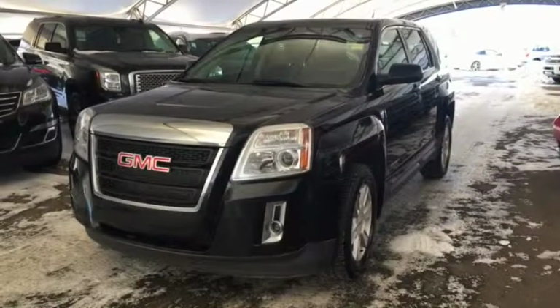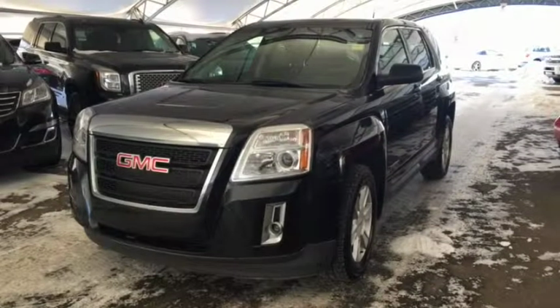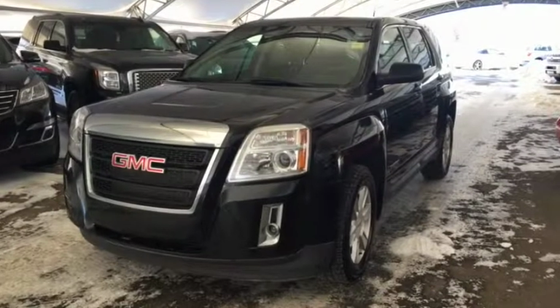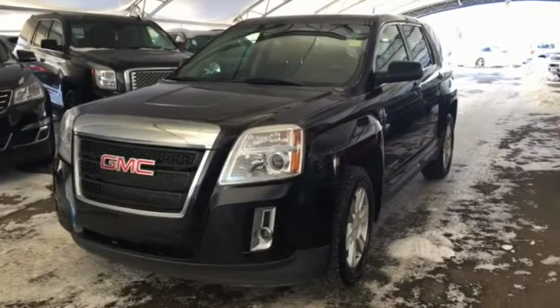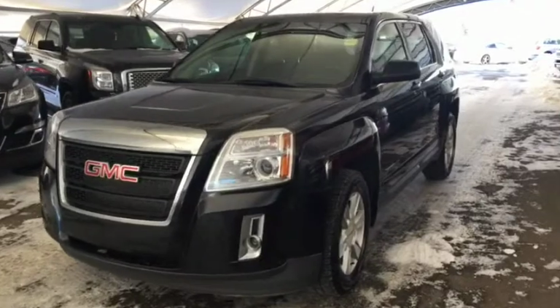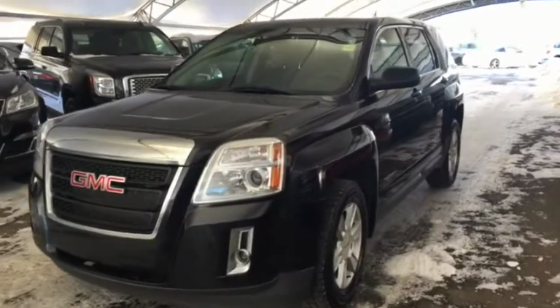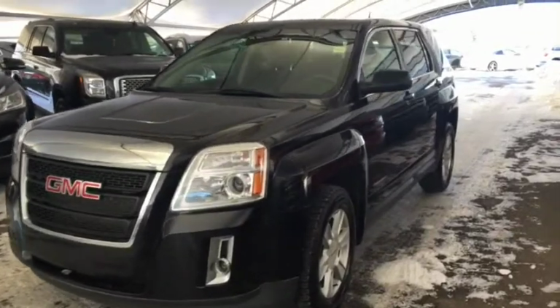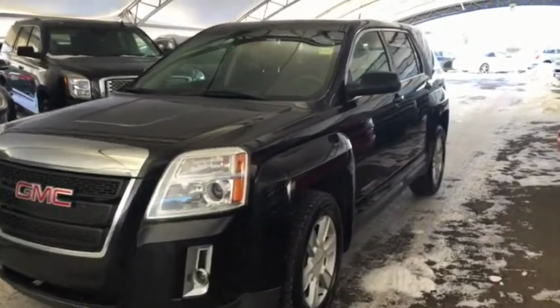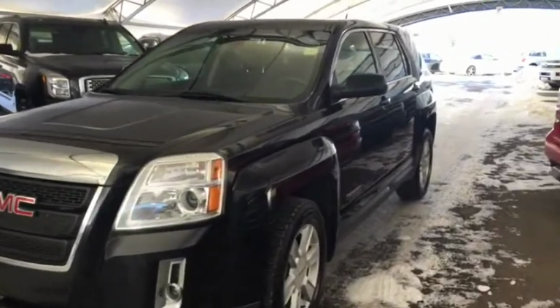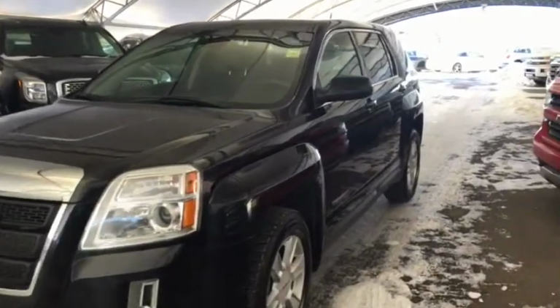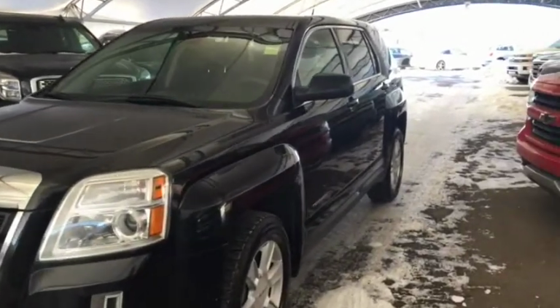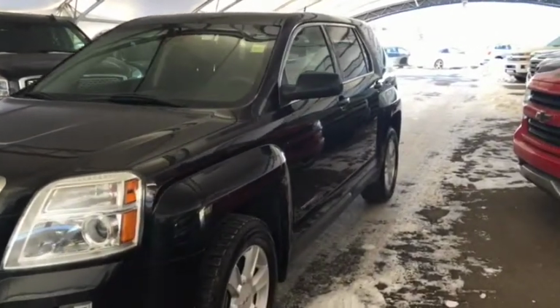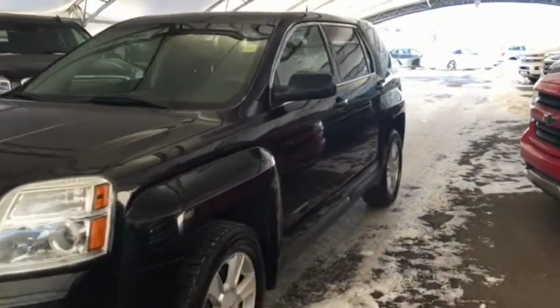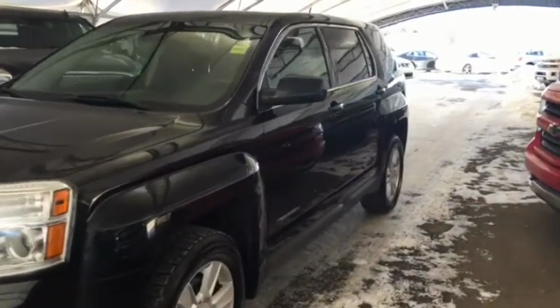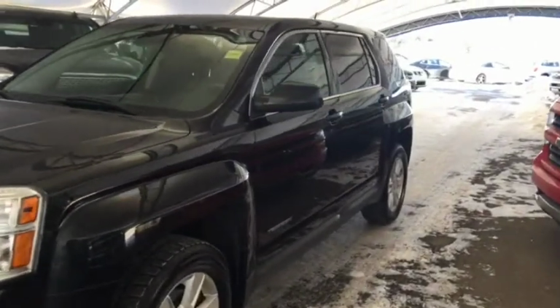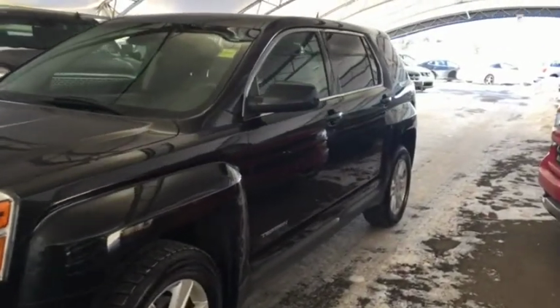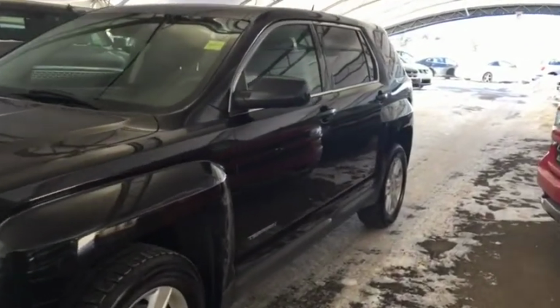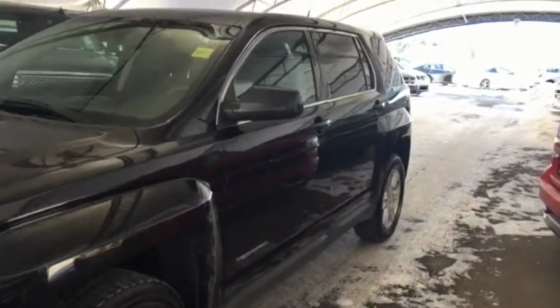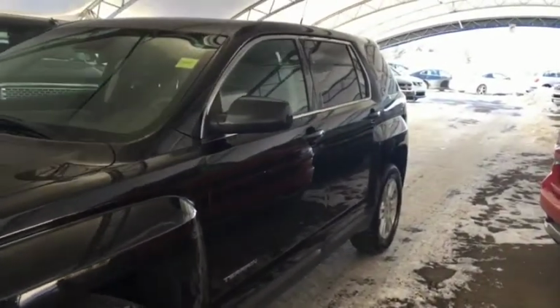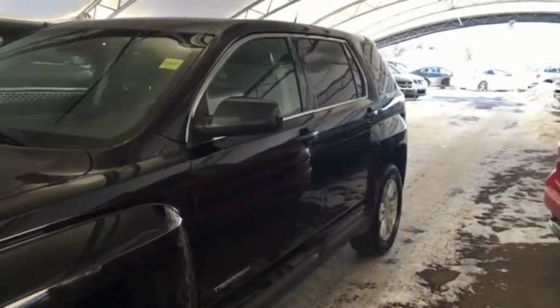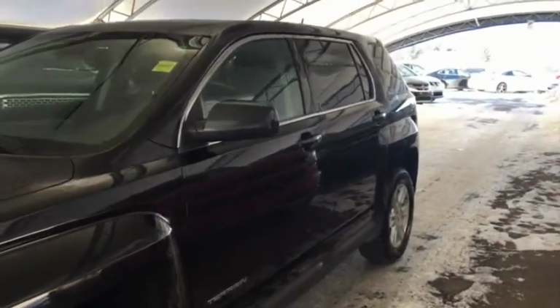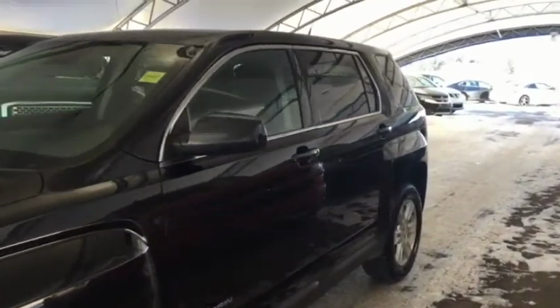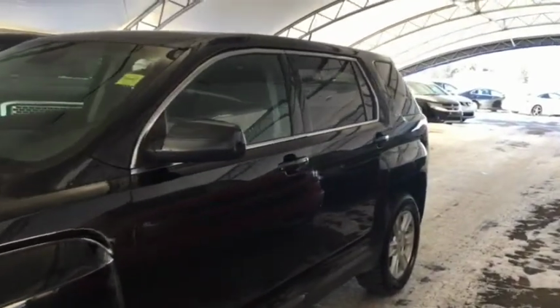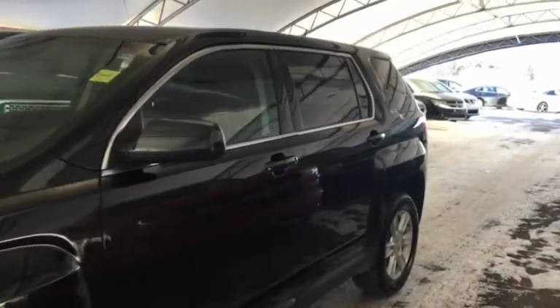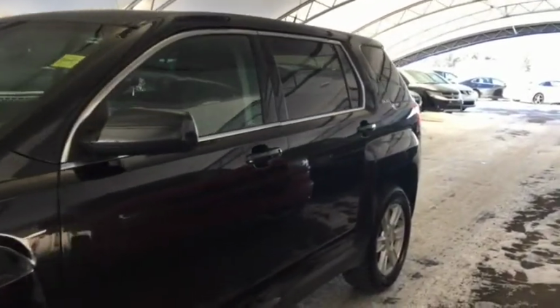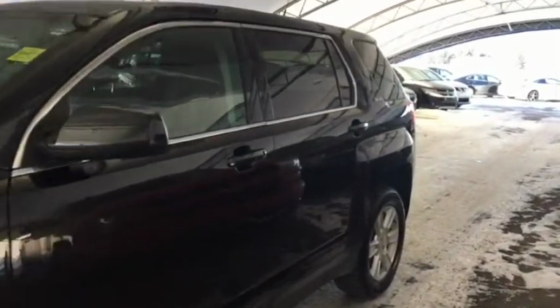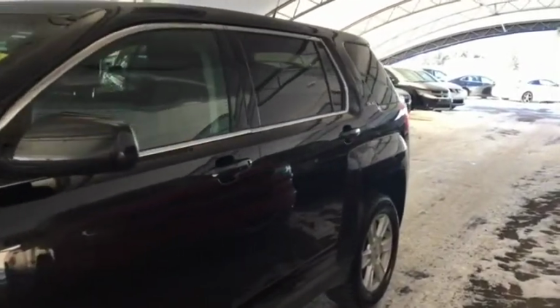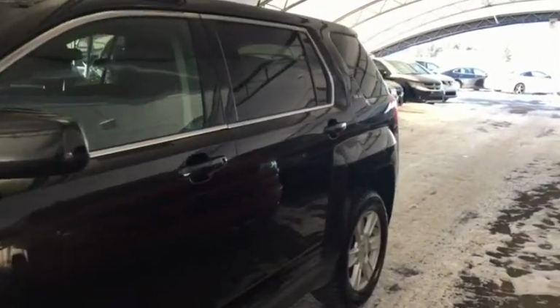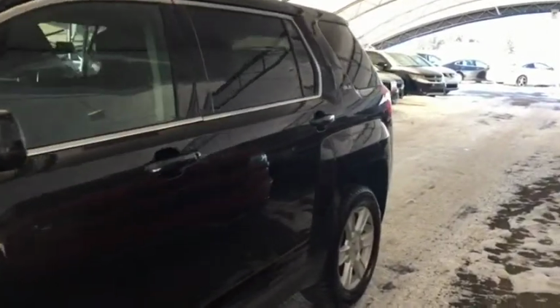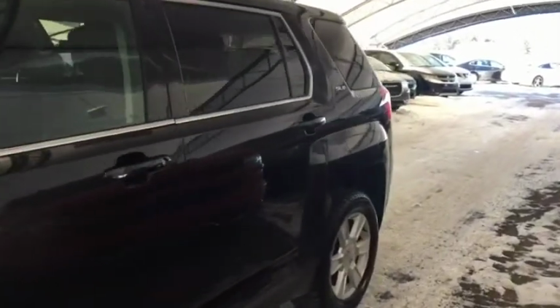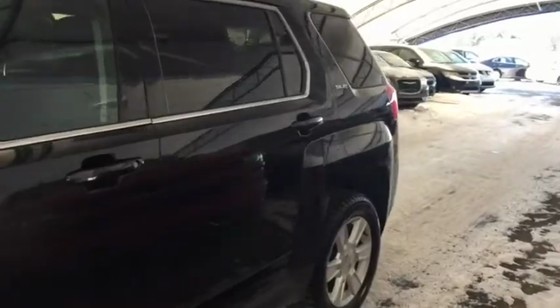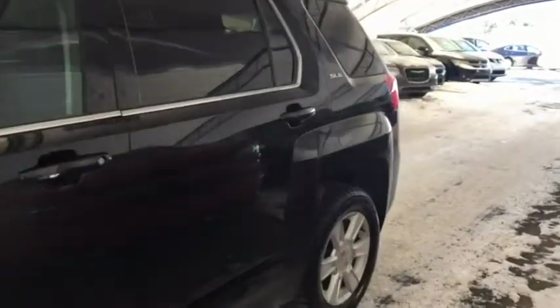Welcome to Davis Chevrolet. This is a pre-owned 2012 GMC Terrain in the color black.